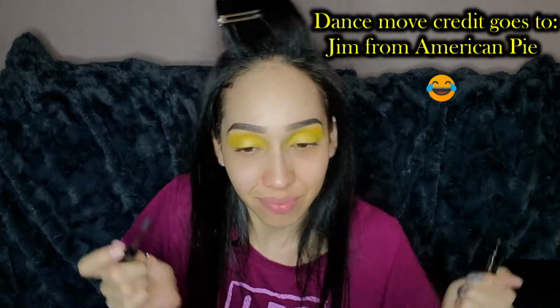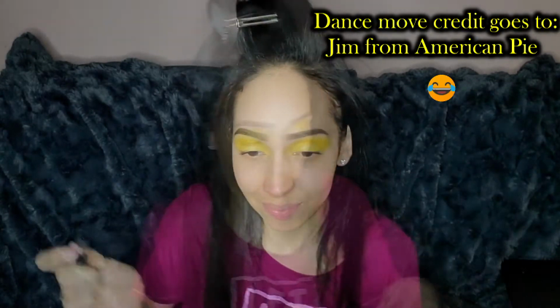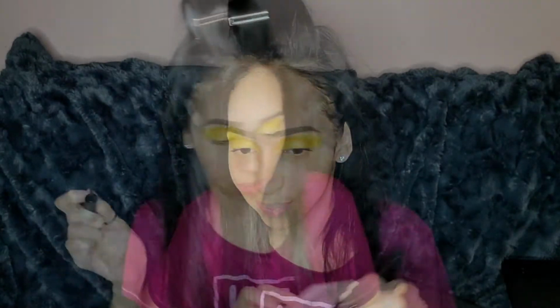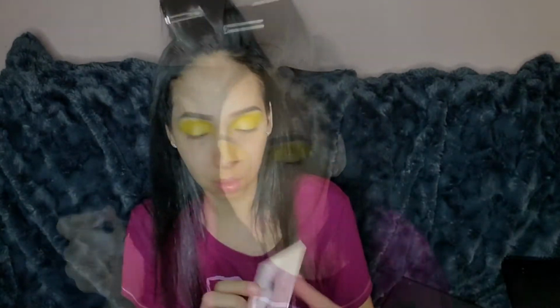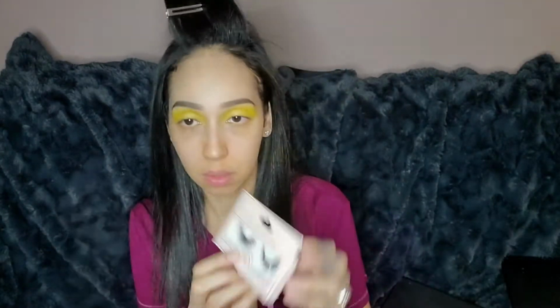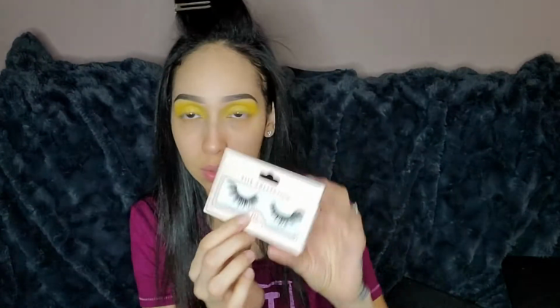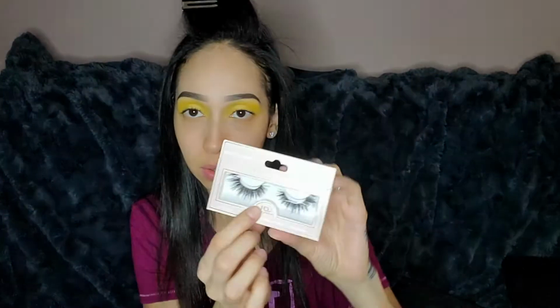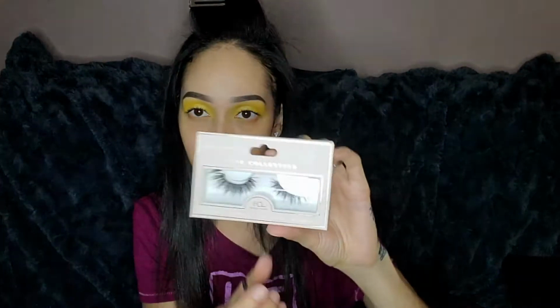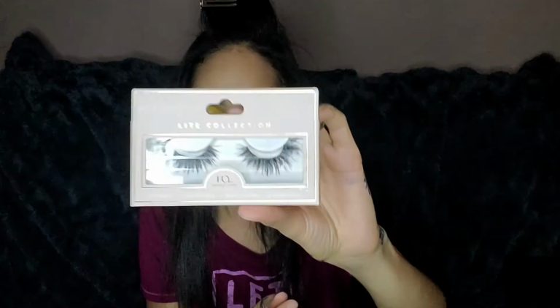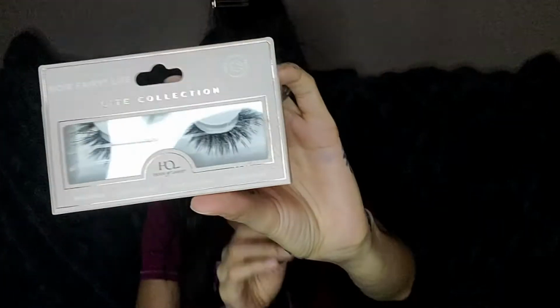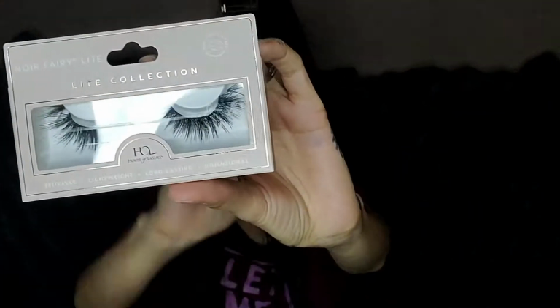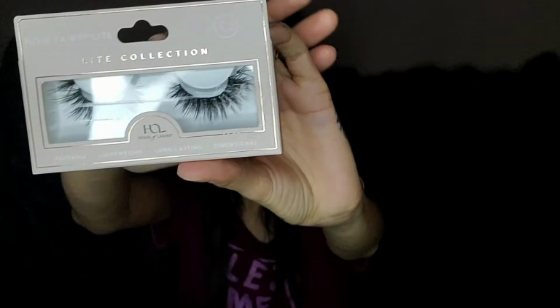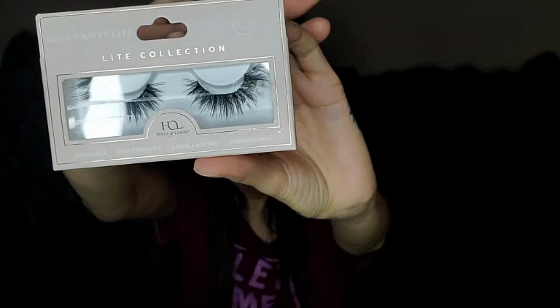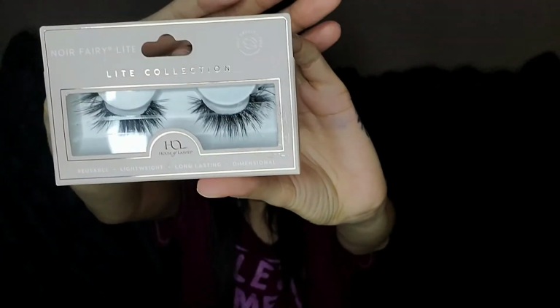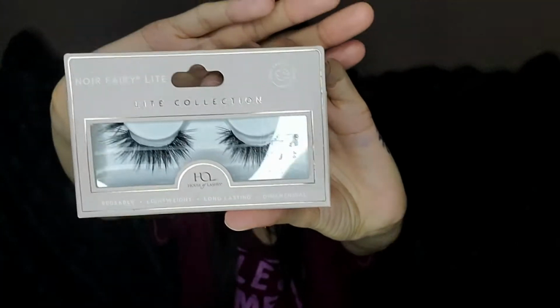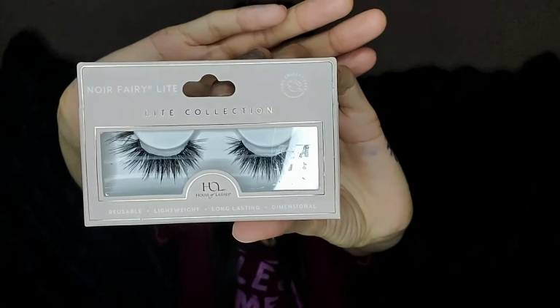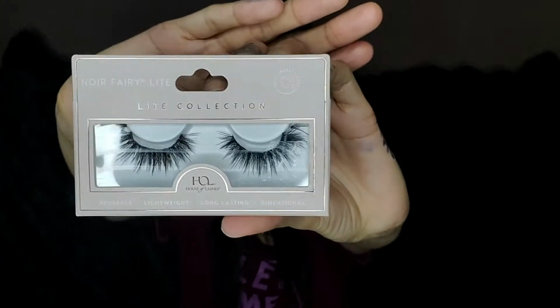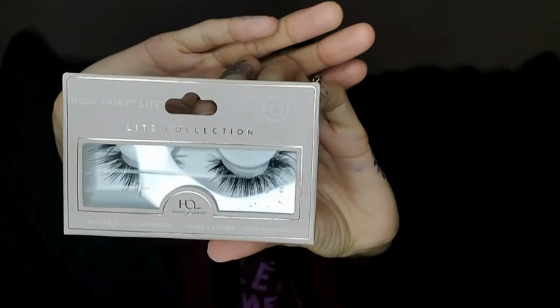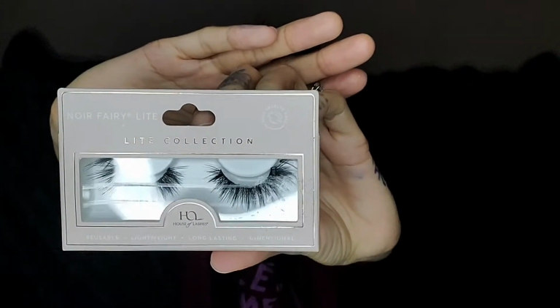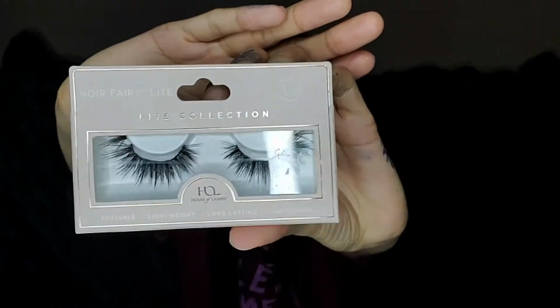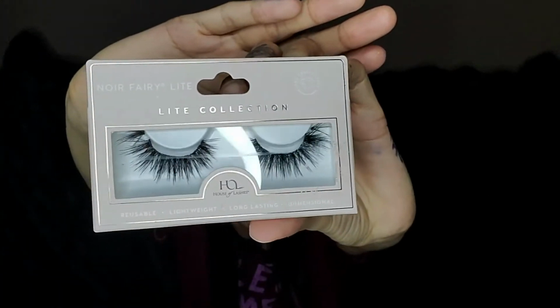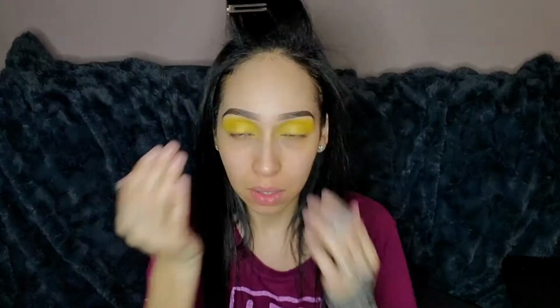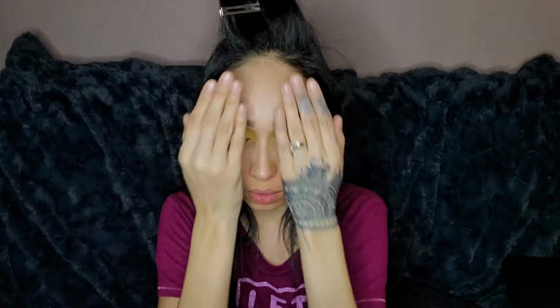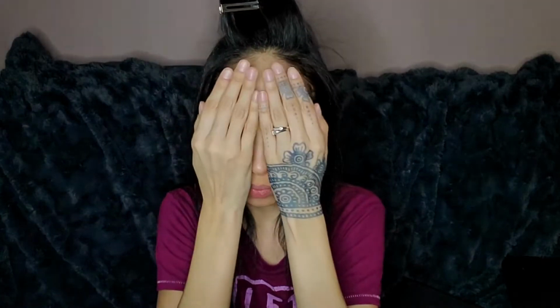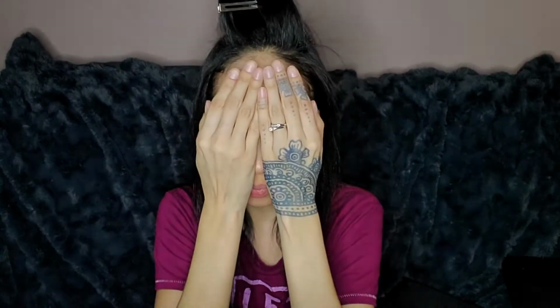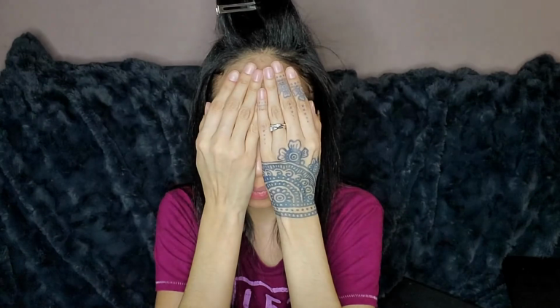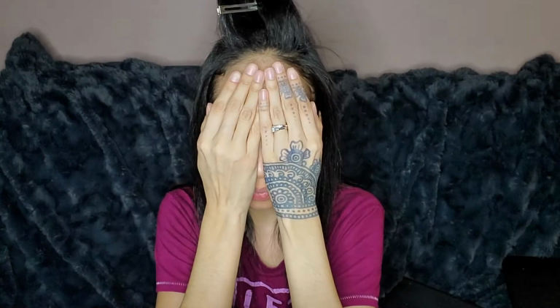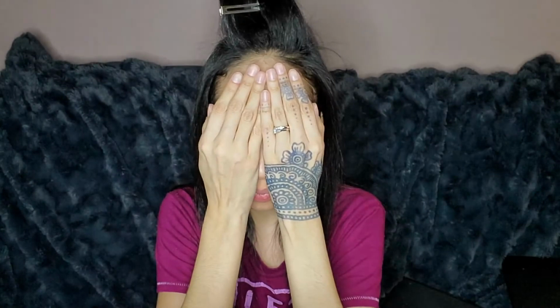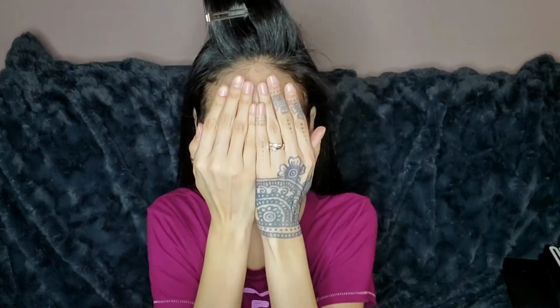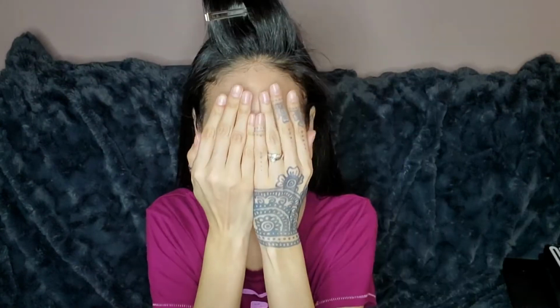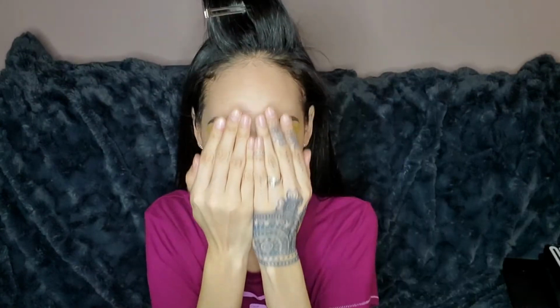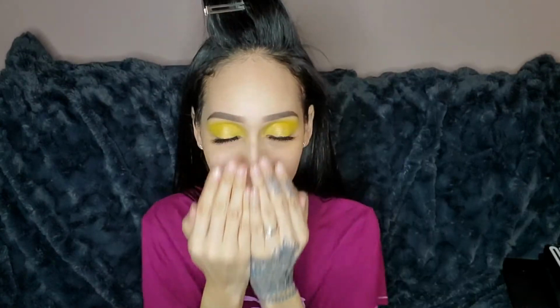The lashes that I'm using are House of Lashes in the style Noir Fairy Lite.